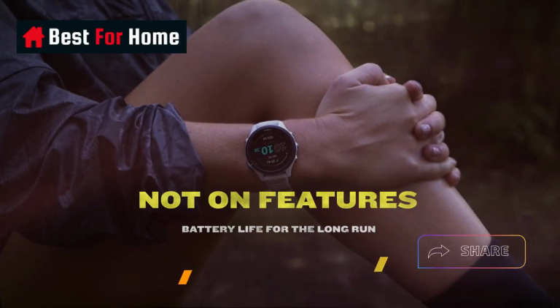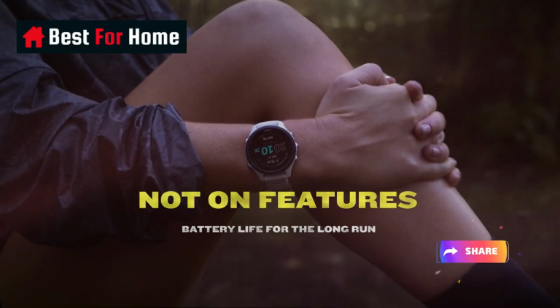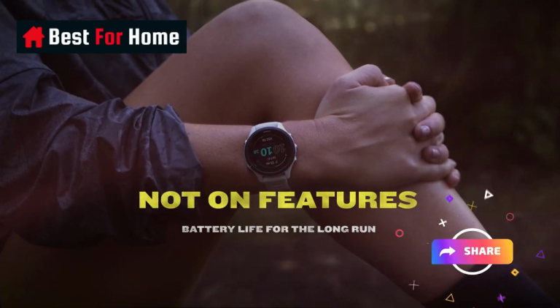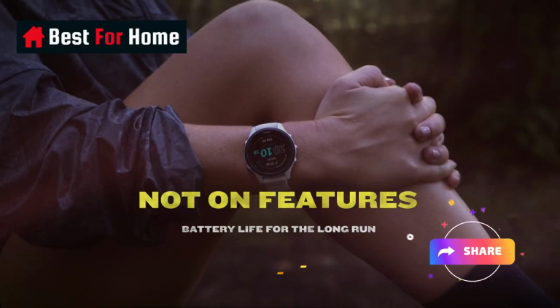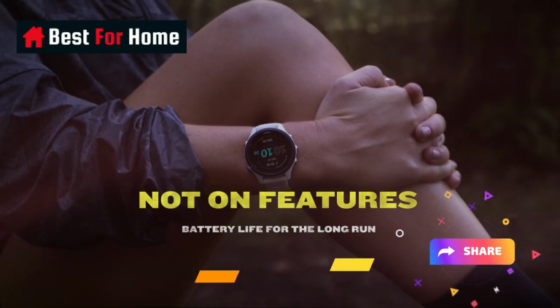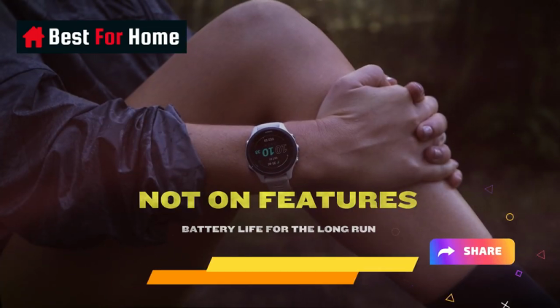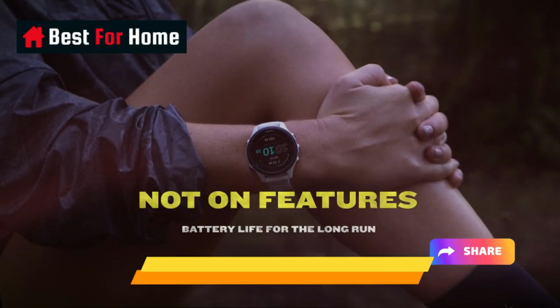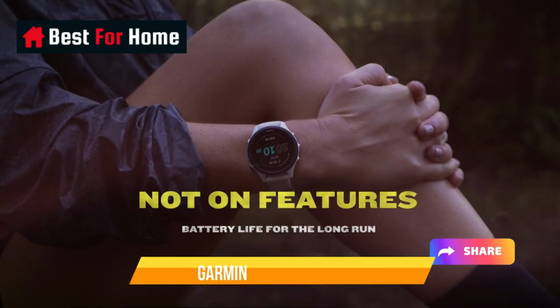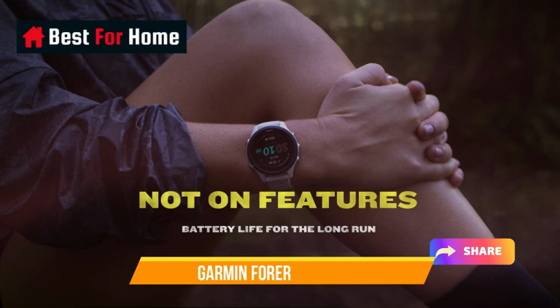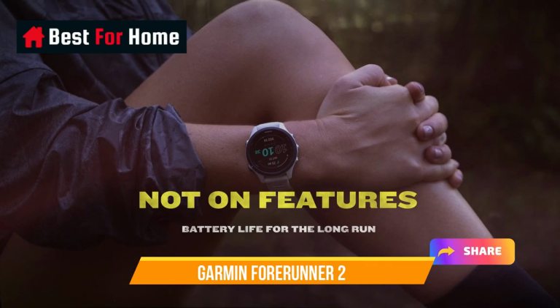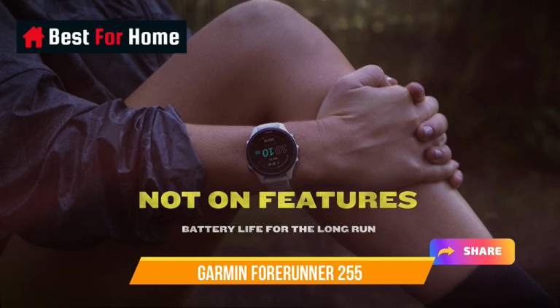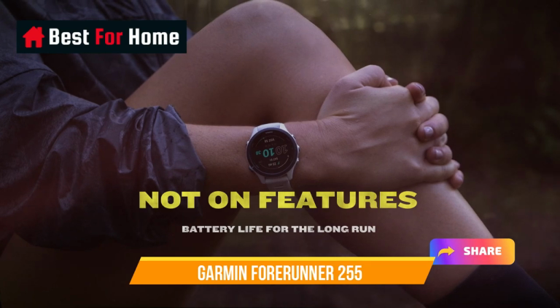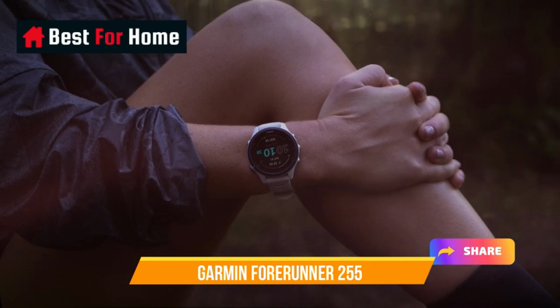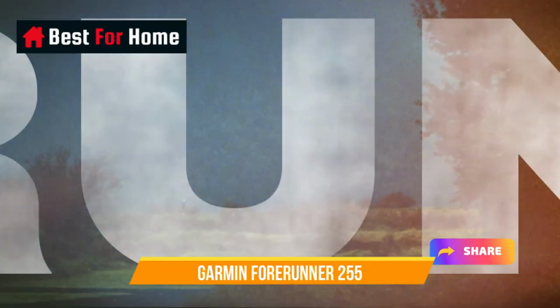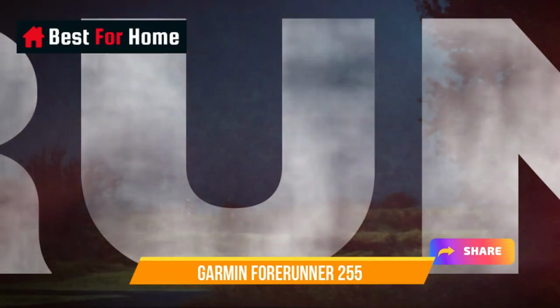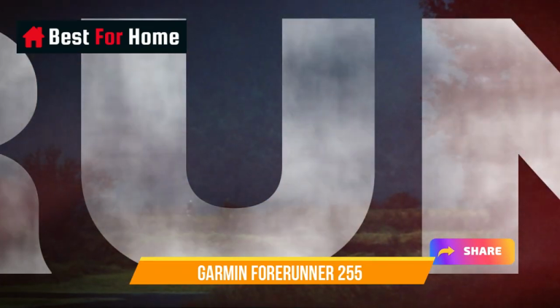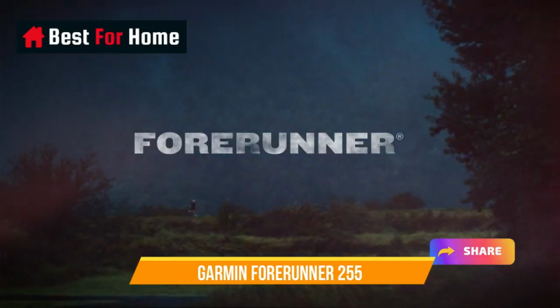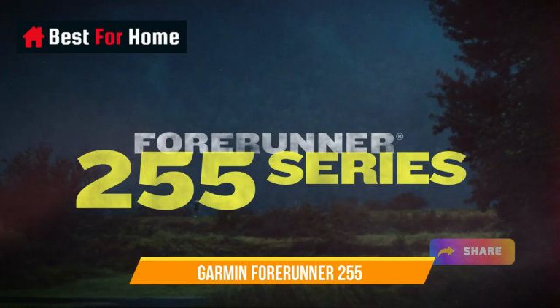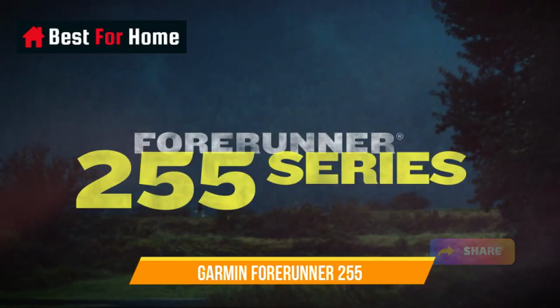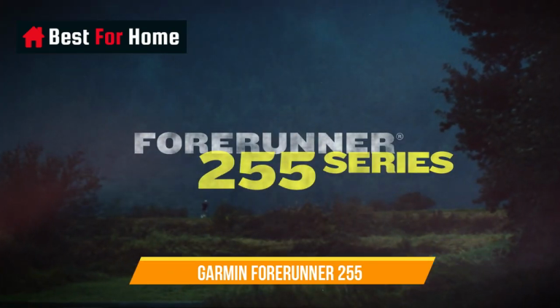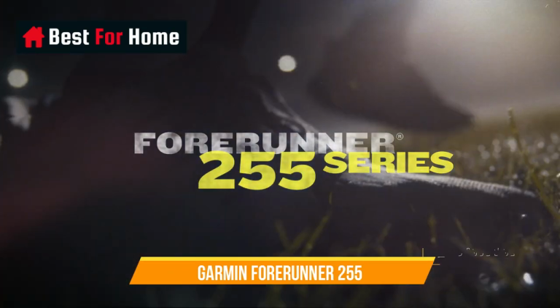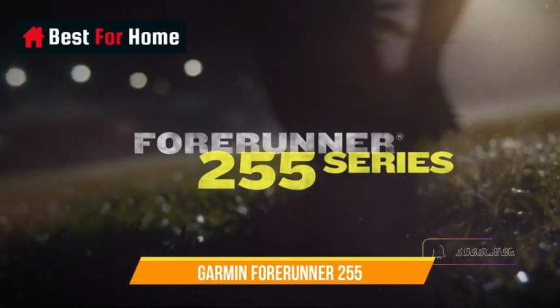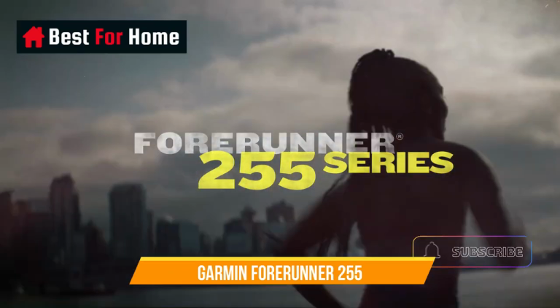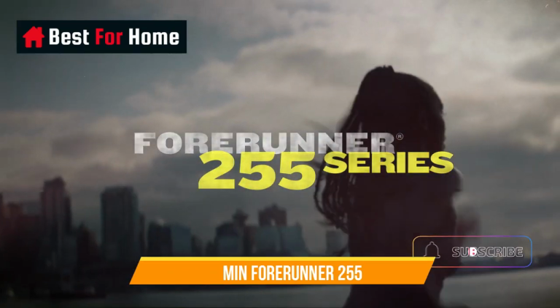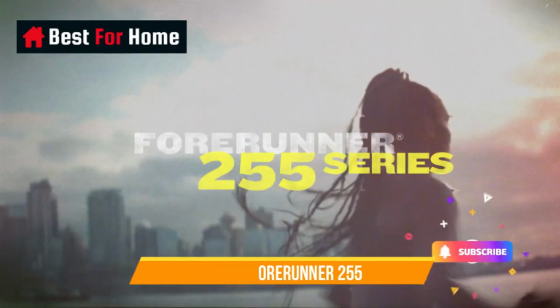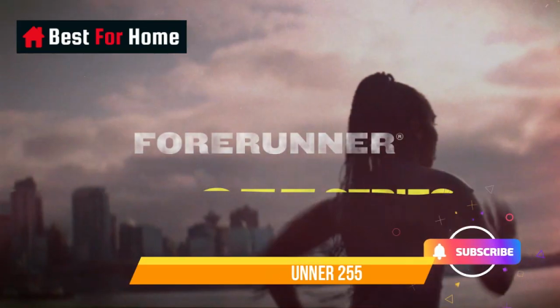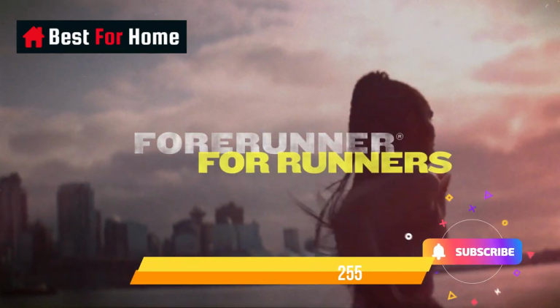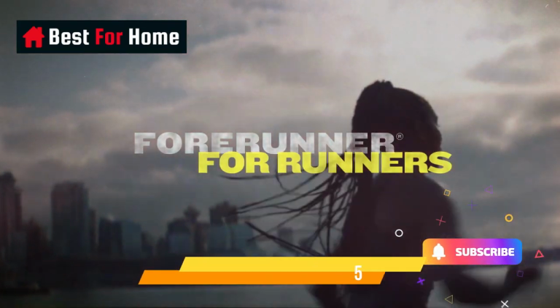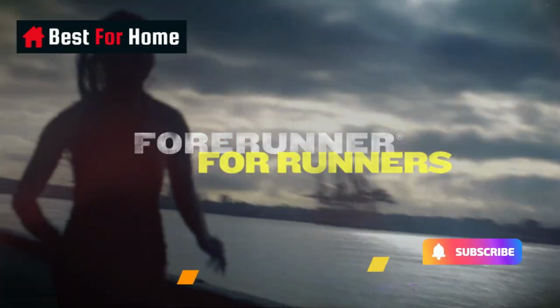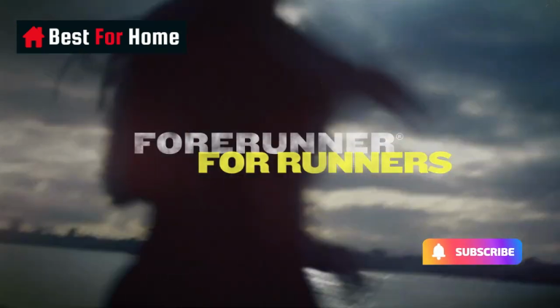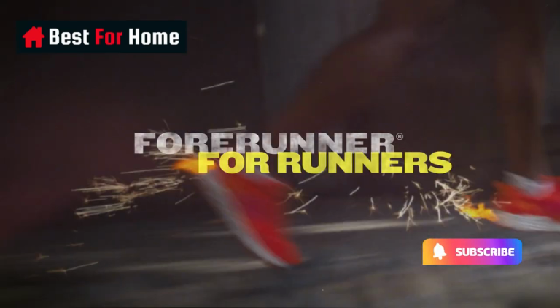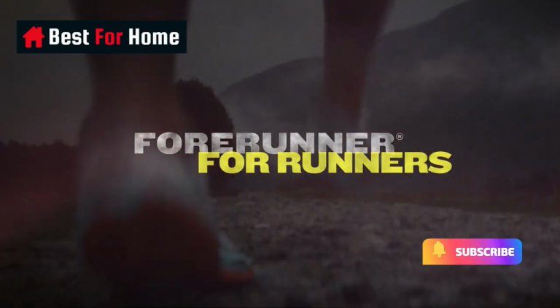We appreciated that the Forerunner 255 has the addition of triathlon and multi-sport modes, allowing you to track all of your training in one session. The 255 also comes in two different sizes, 42mm and 46mm. We tested the smaller watch and found it extremely neat and lightweight on the wrist. You can also download Garmin's training plans onto the watch, helping you run and race smarter. The Forerunner 255 saw Garmin add some of its more premium features to the mid-range watch.